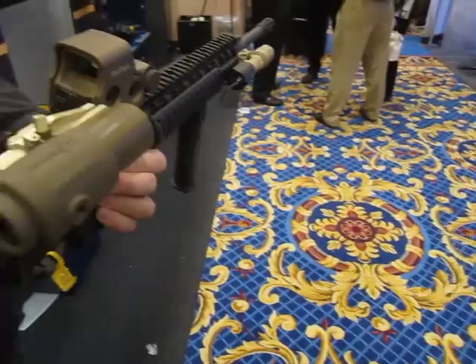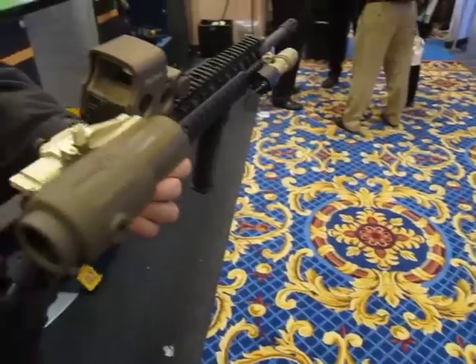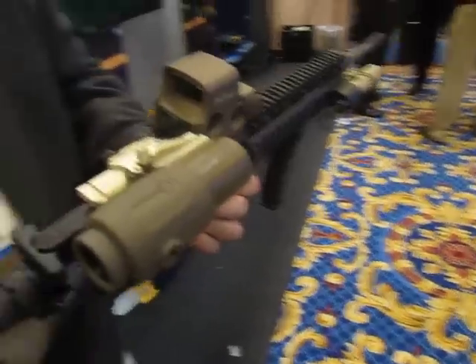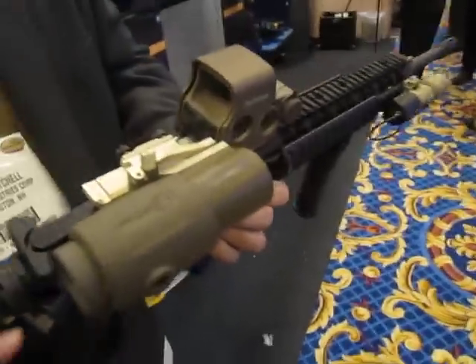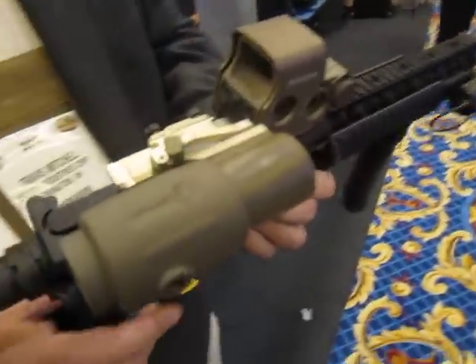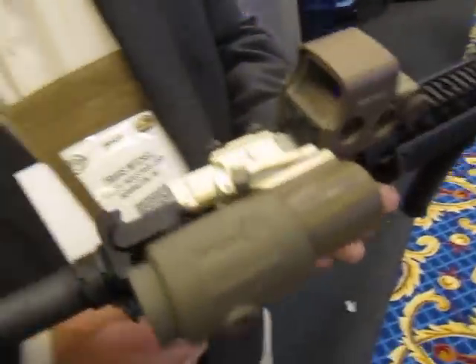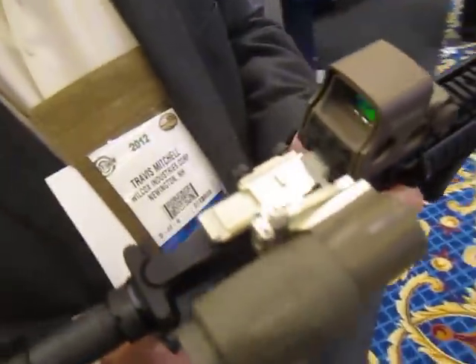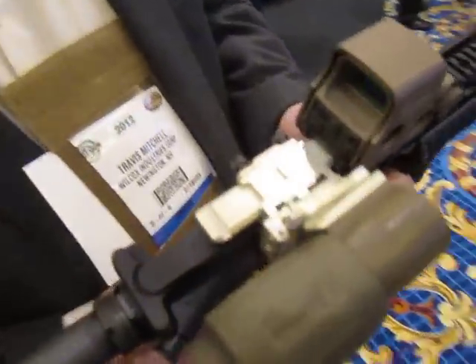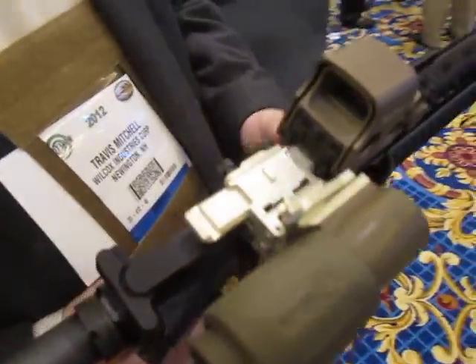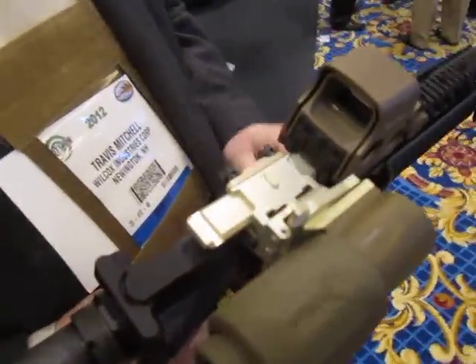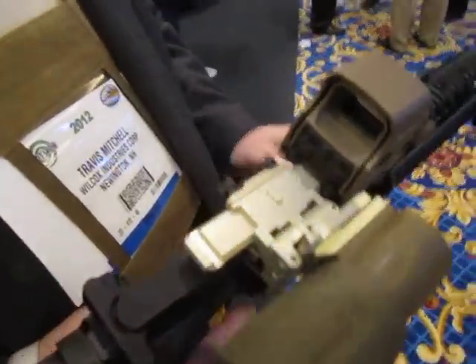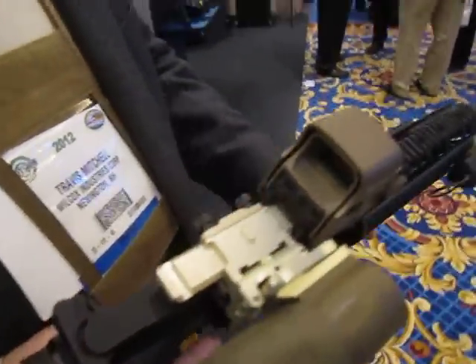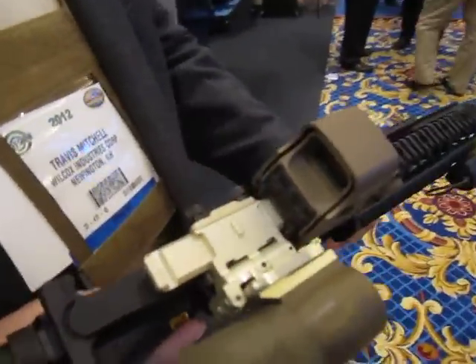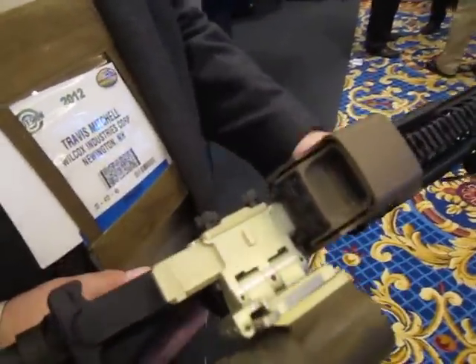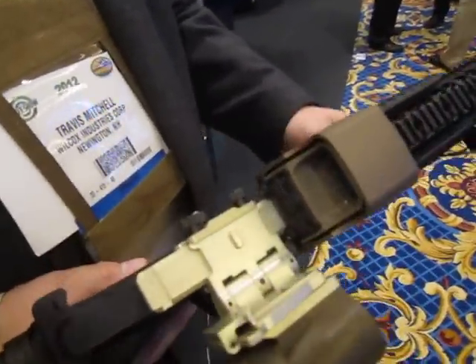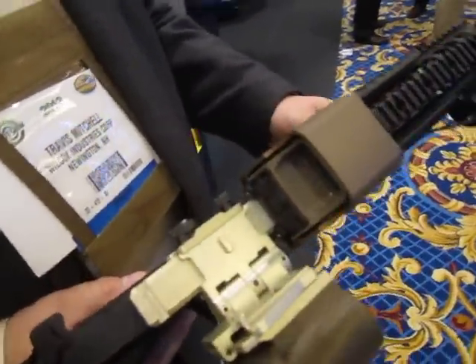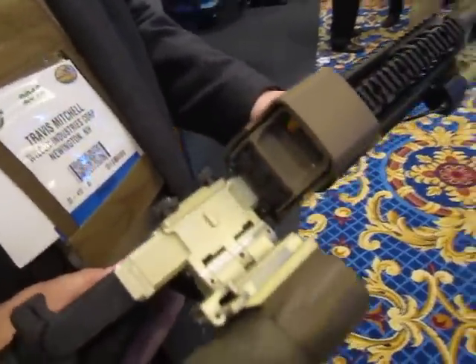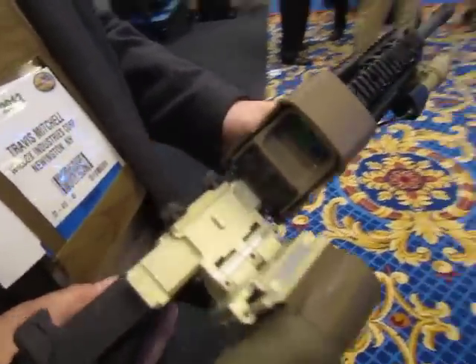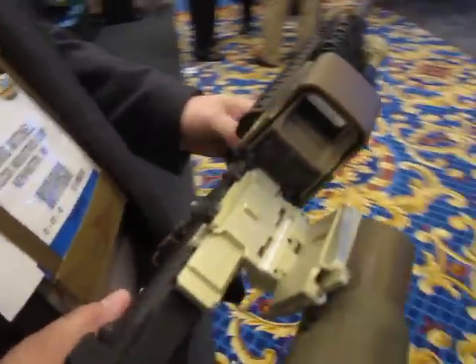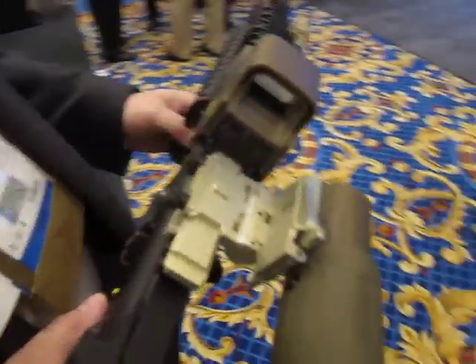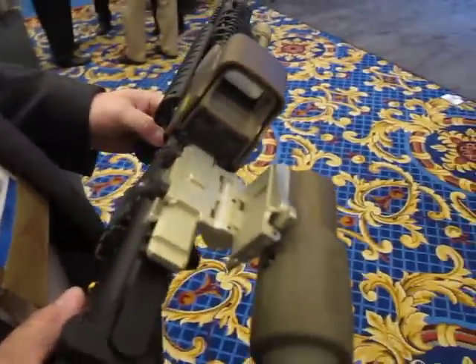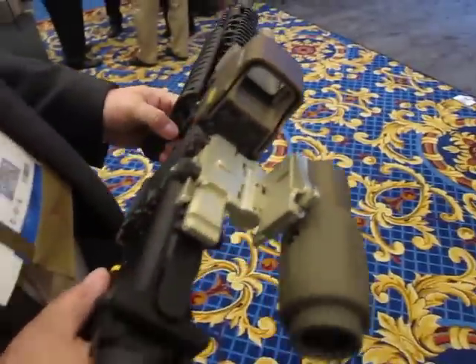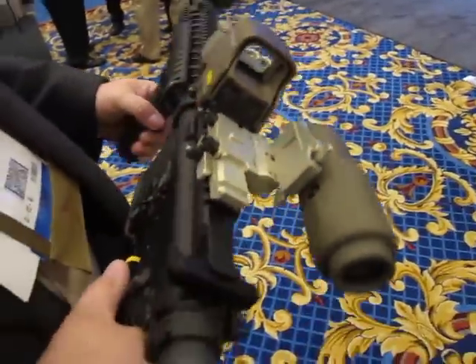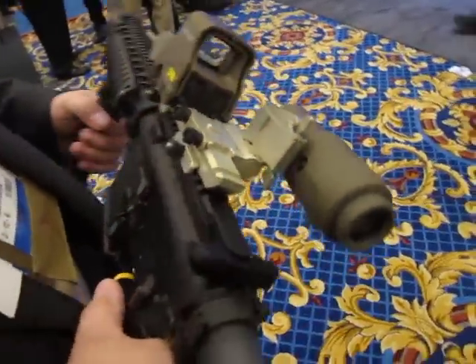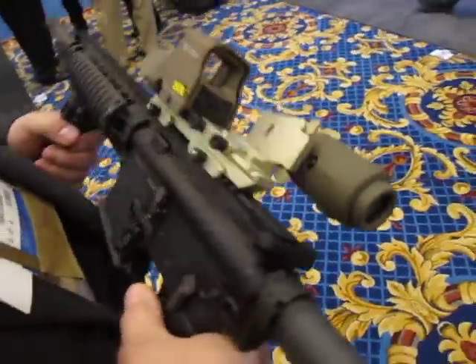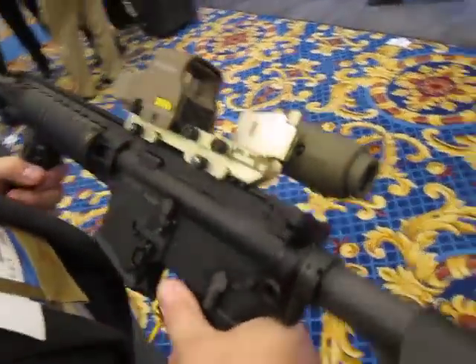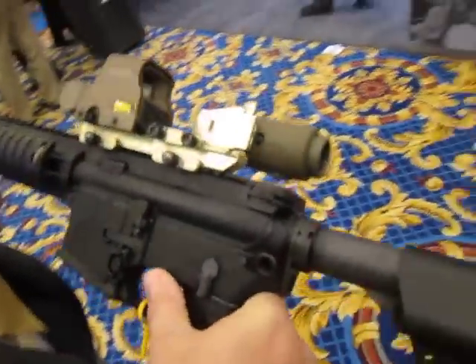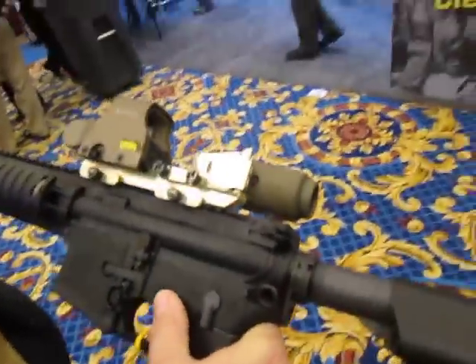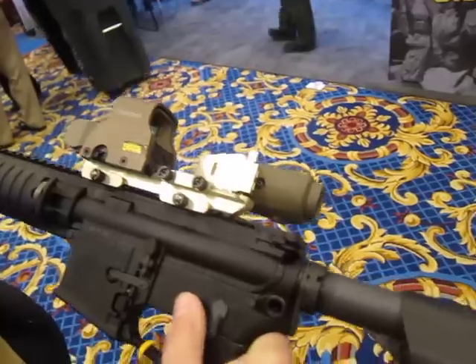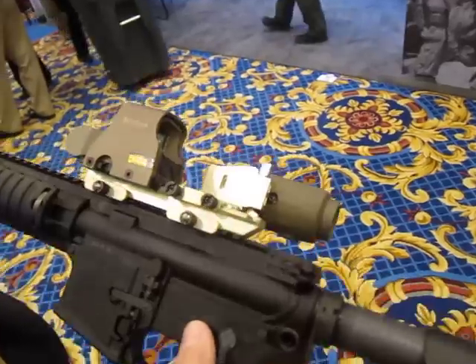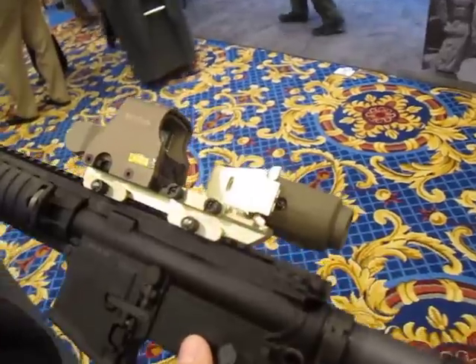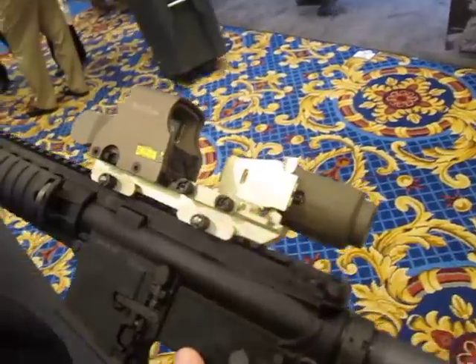Alright, I'm here with Travis Mitchell of Wilcox Industries, and we're just talking about this new riser mount. Explain what we're looking at here.